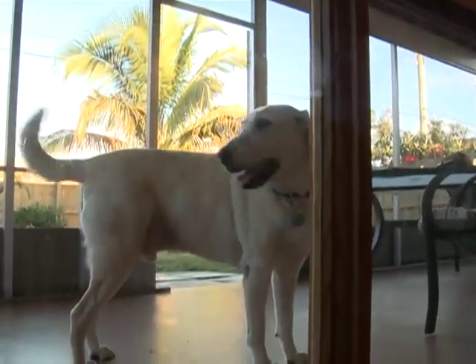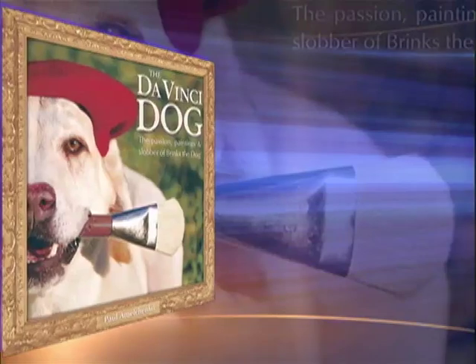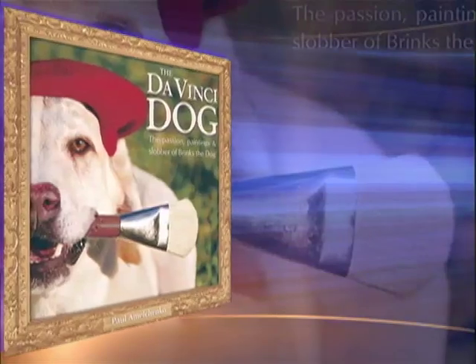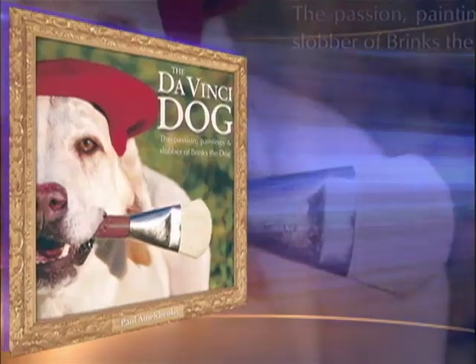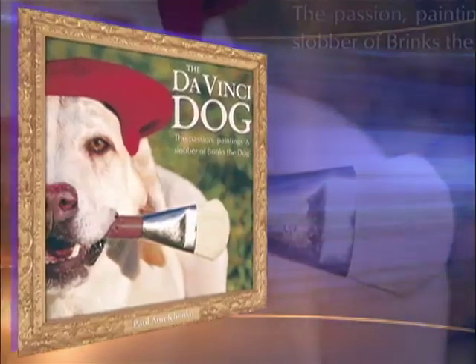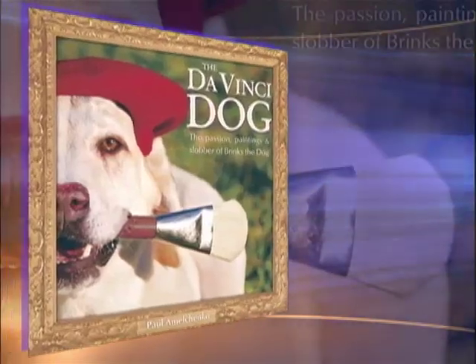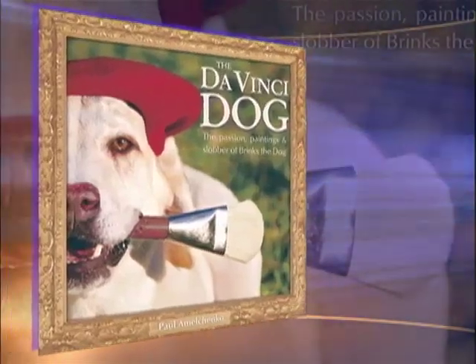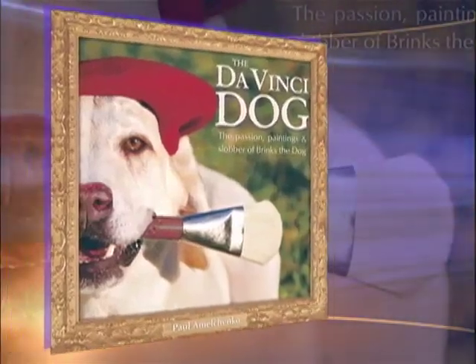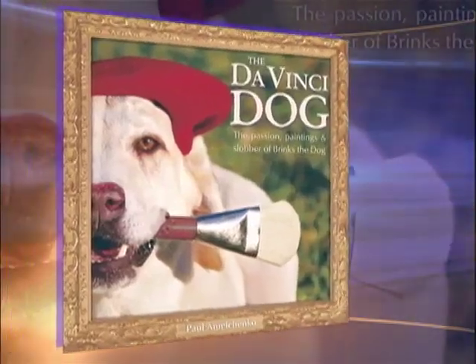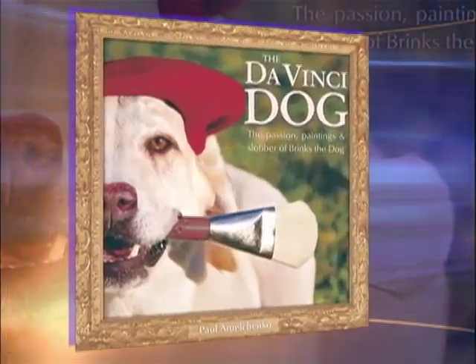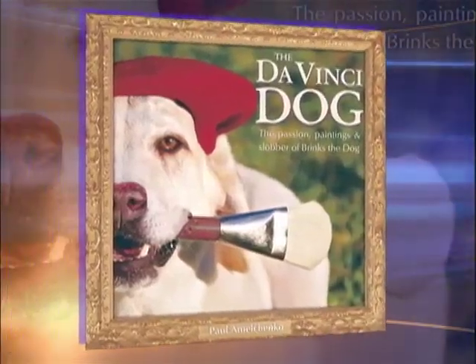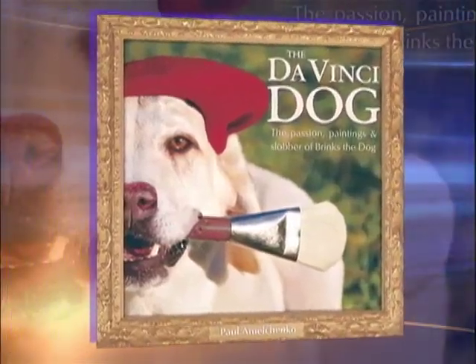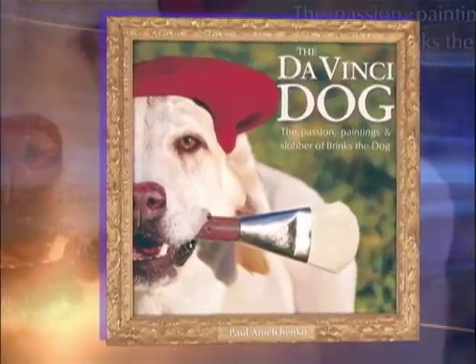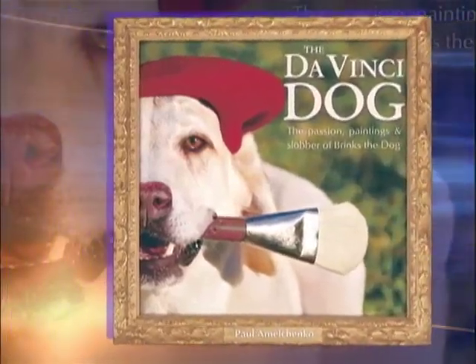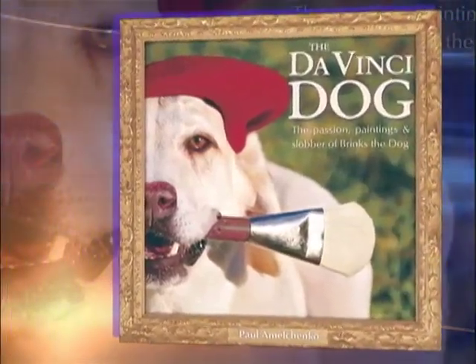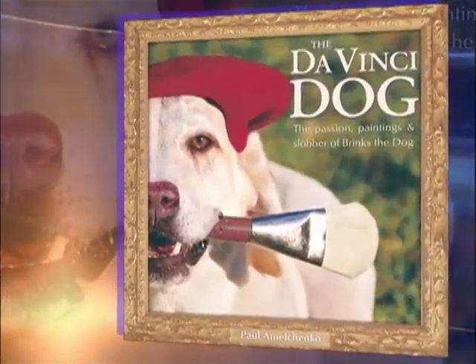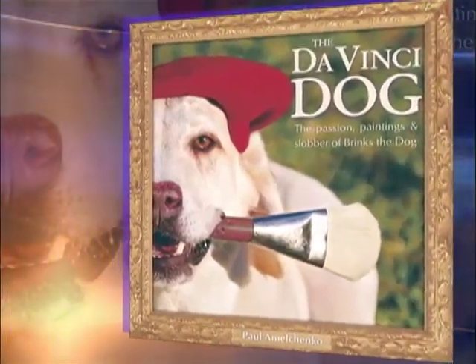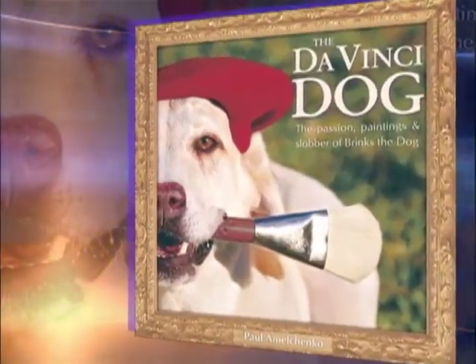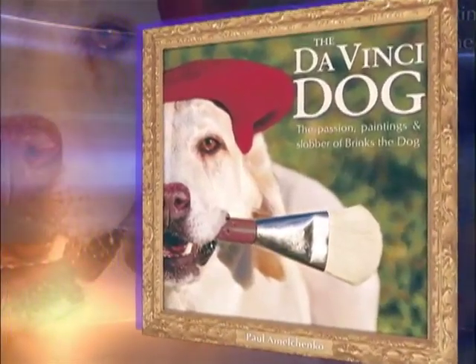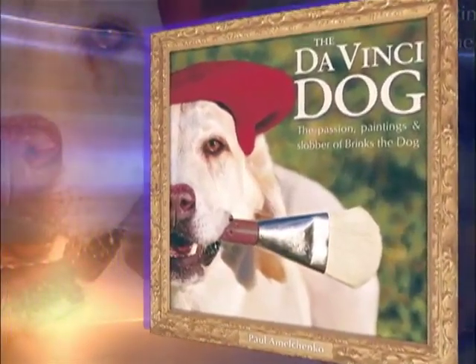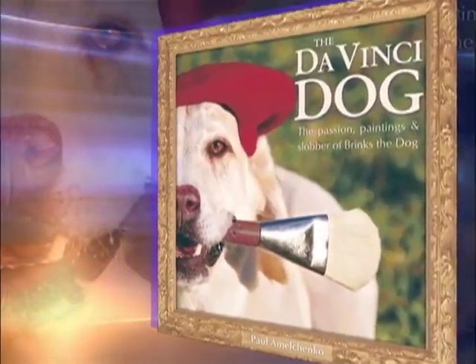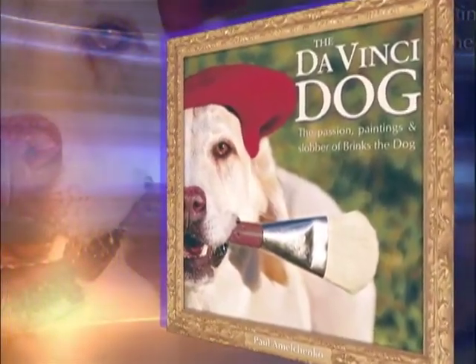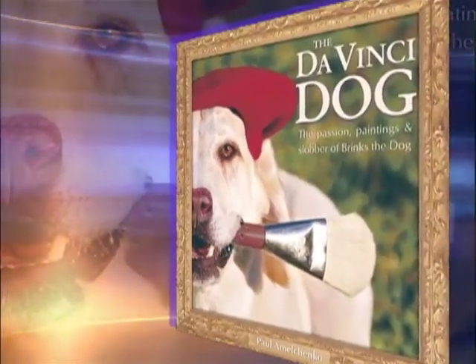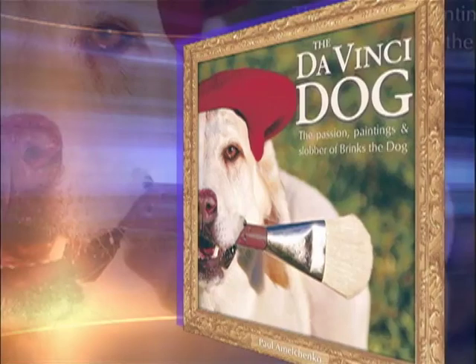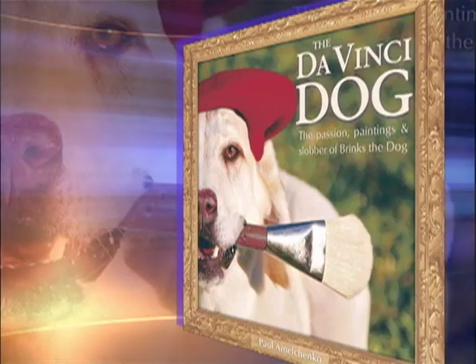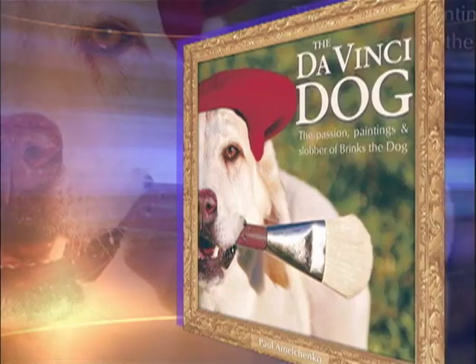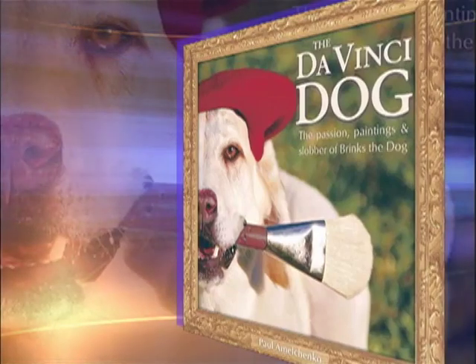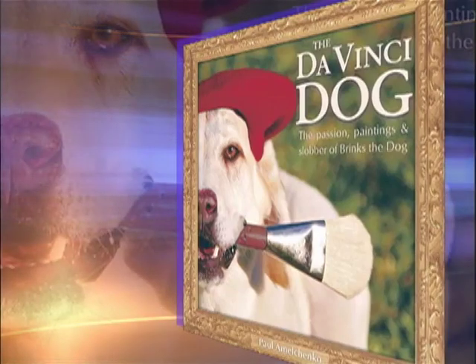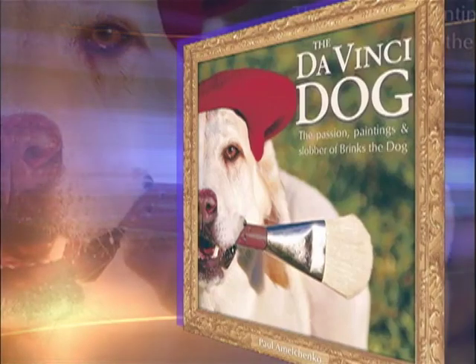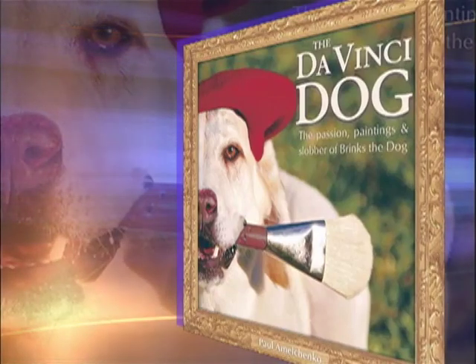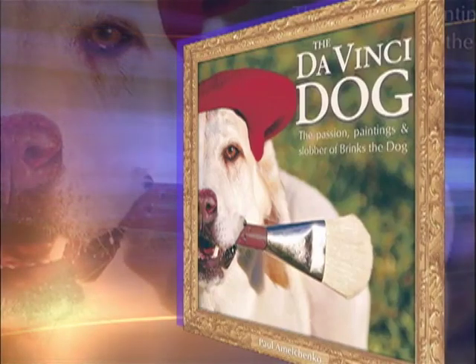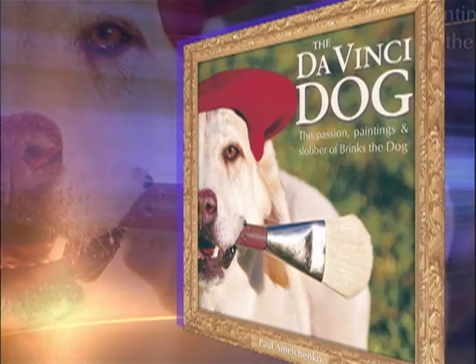Wouldn't you know, this gentle giant got a book deal — 'The Da Vinci Dog: Passion Paintings and Slobber of Brinks the Dog.'